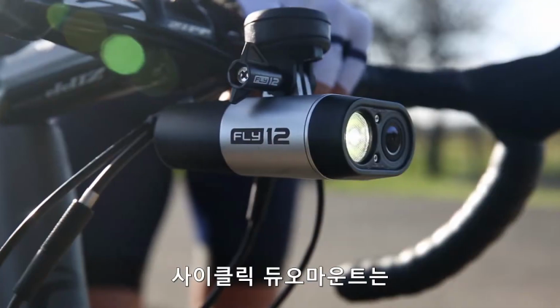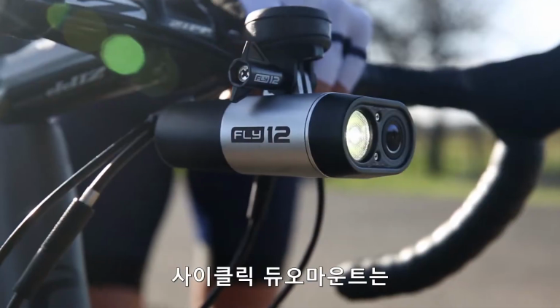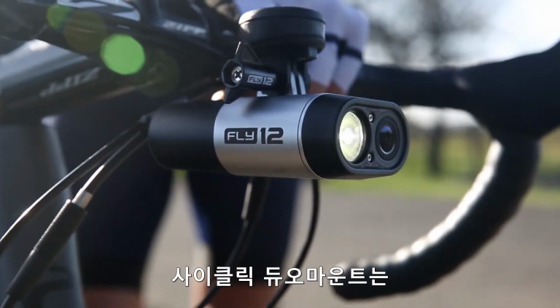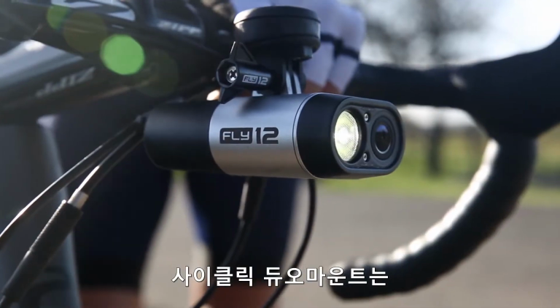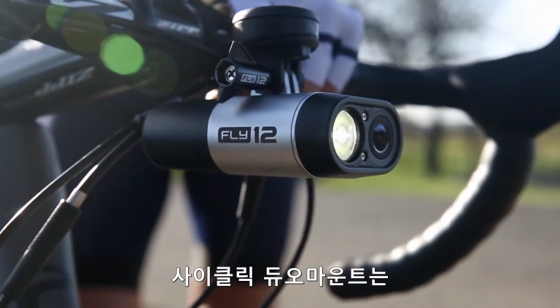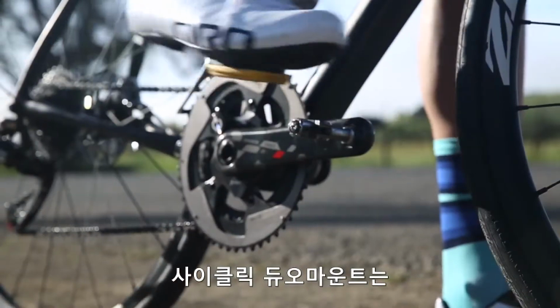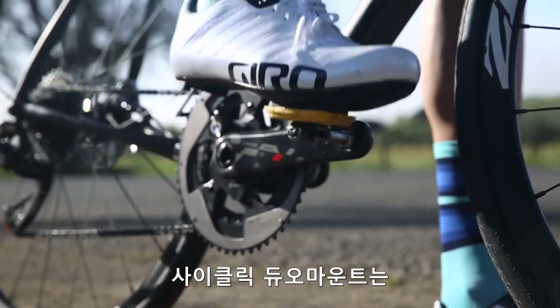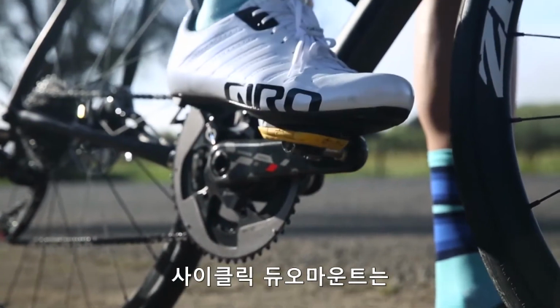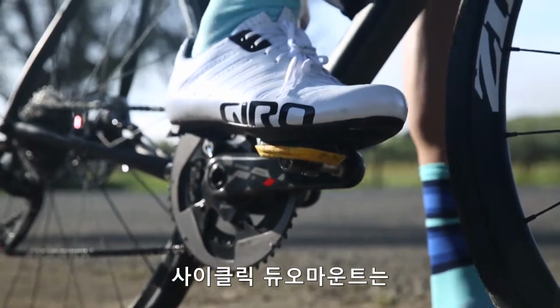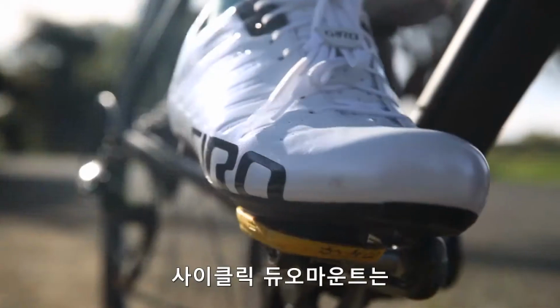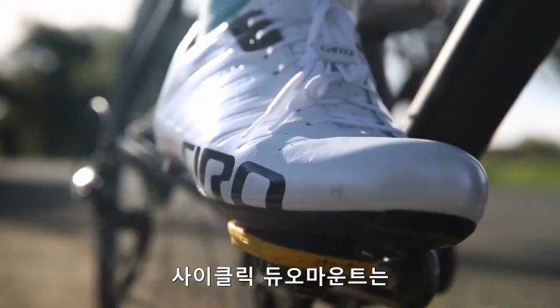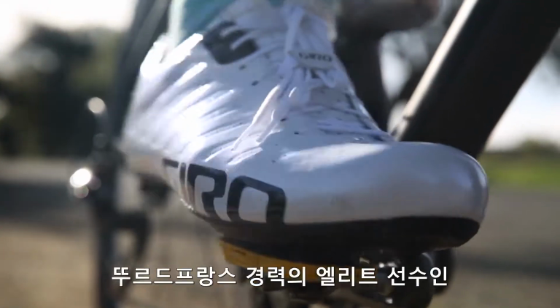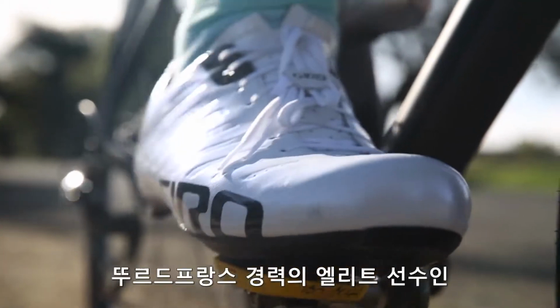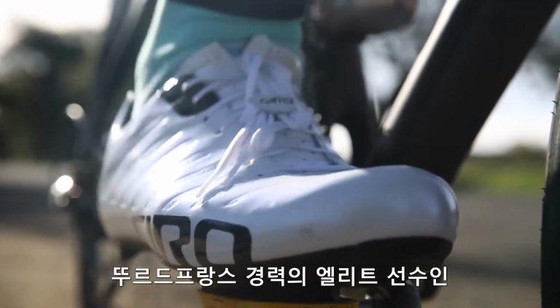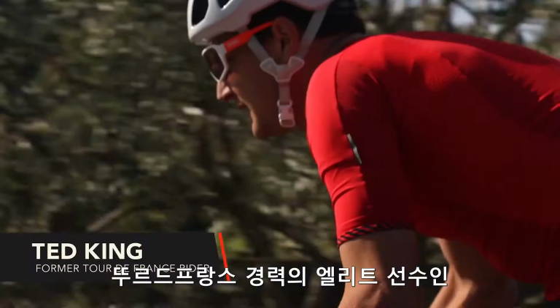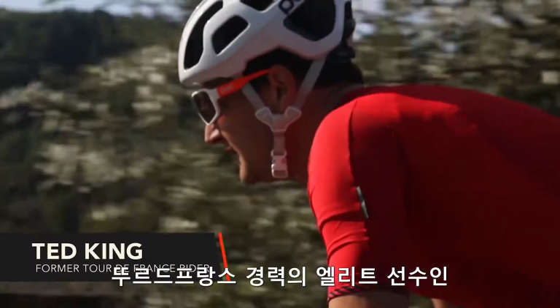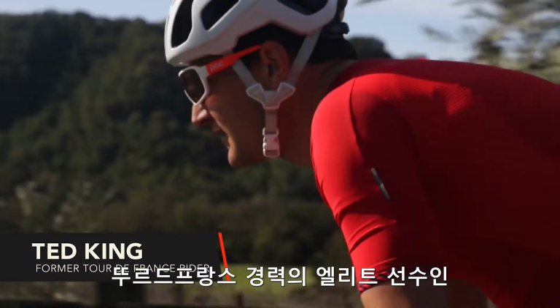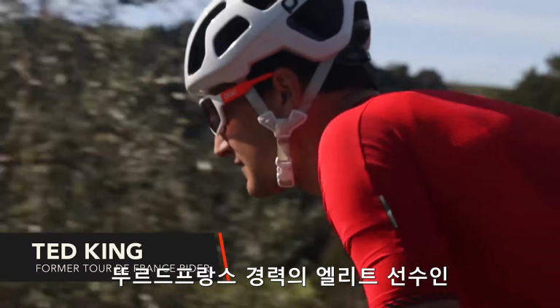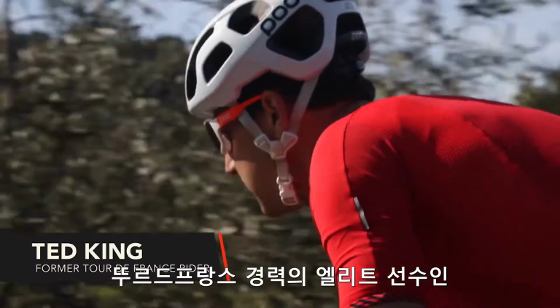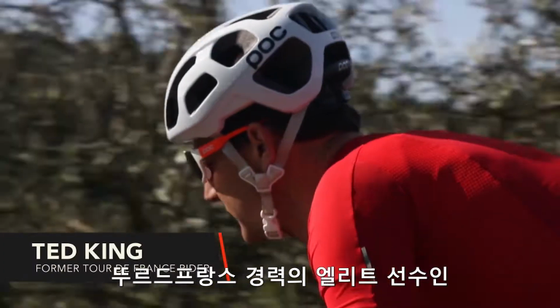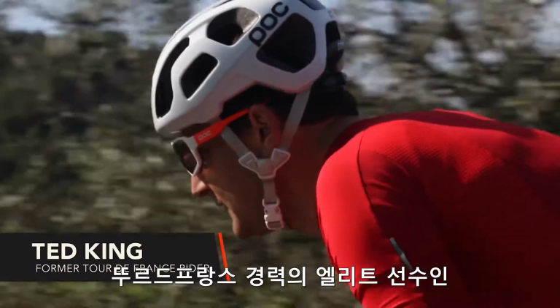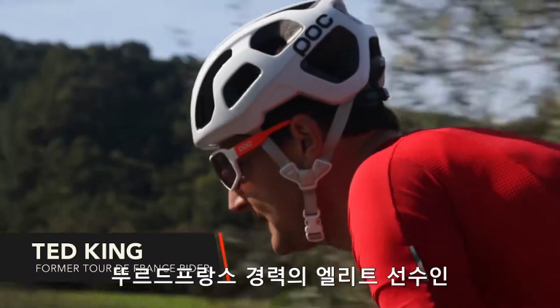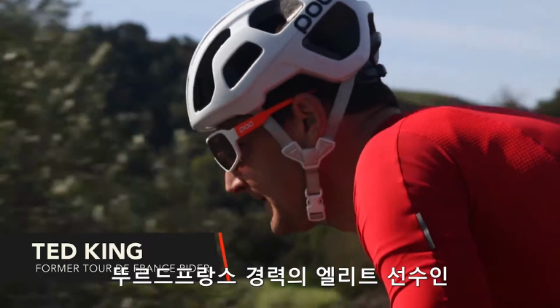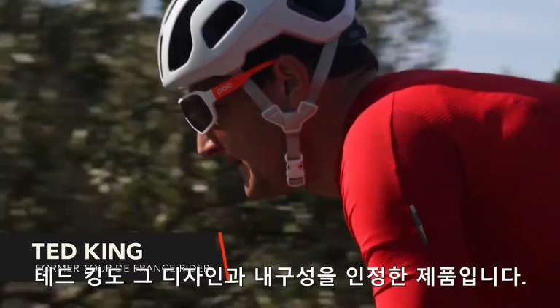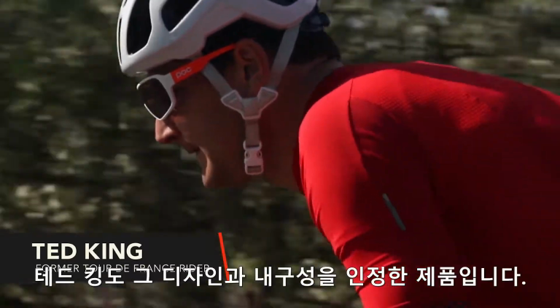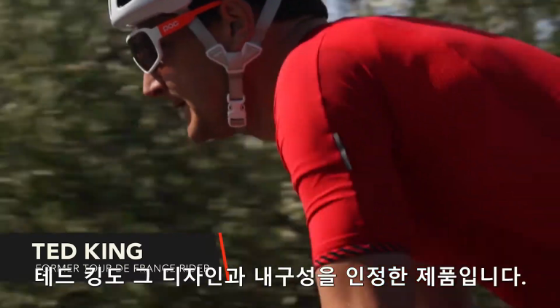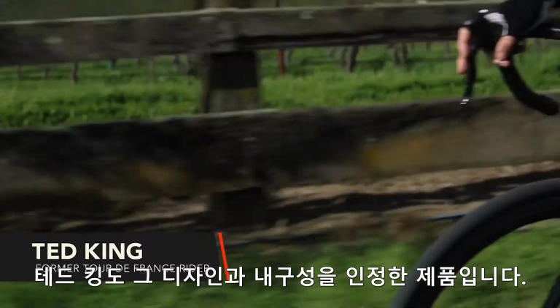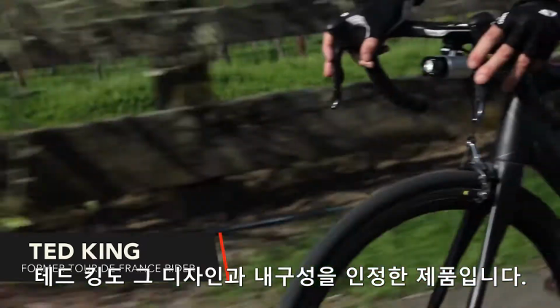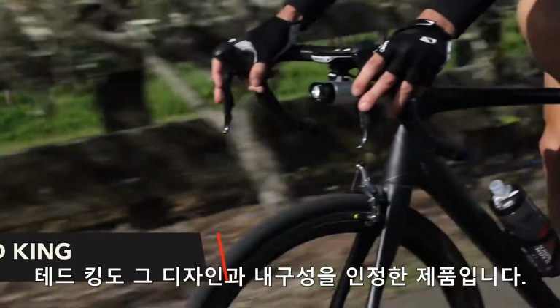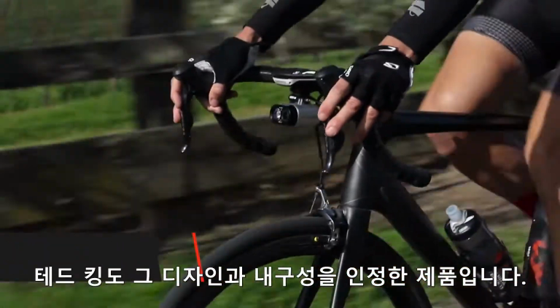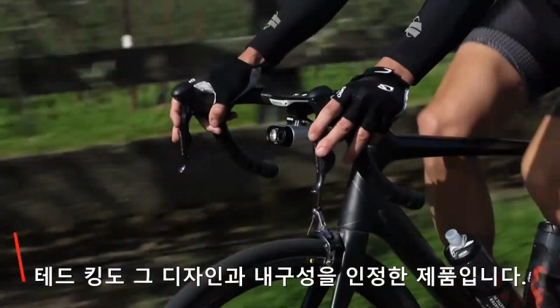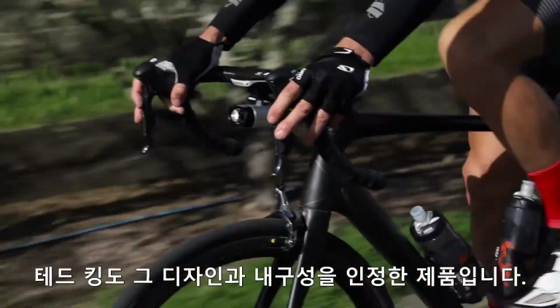The Cyclic Duo Mount, along with other Cyclic products, are endorsed and used by former Tour de France rider Ted King.